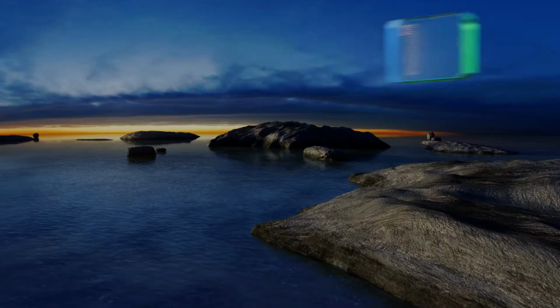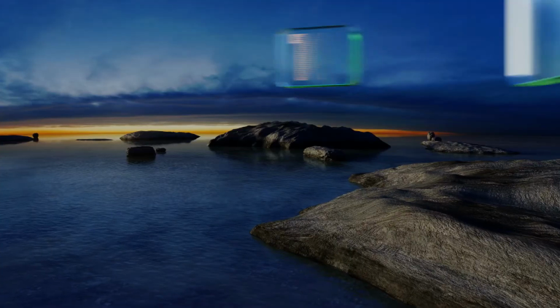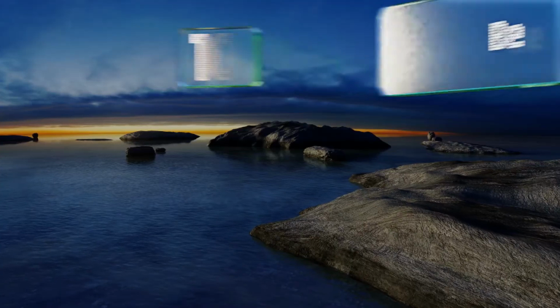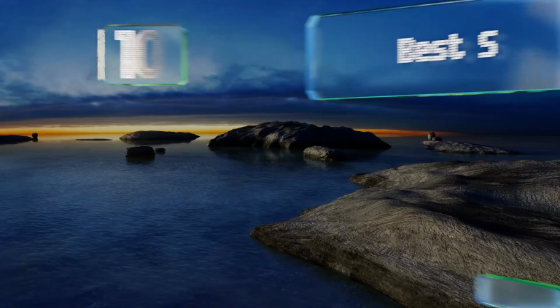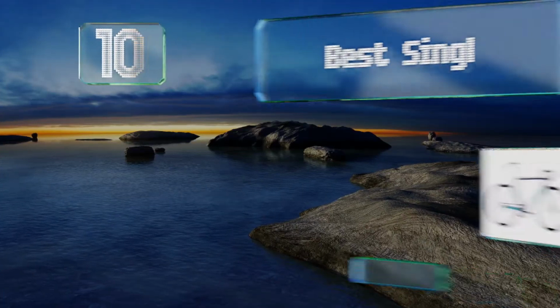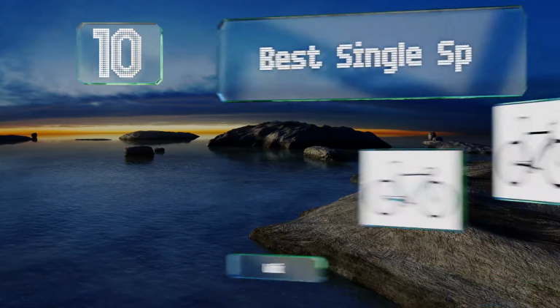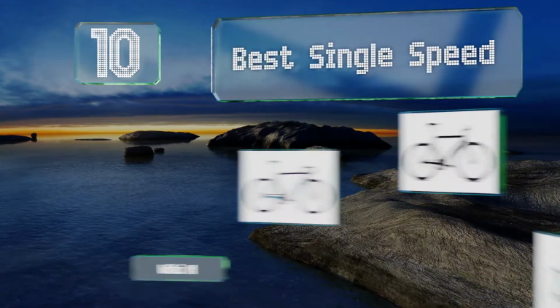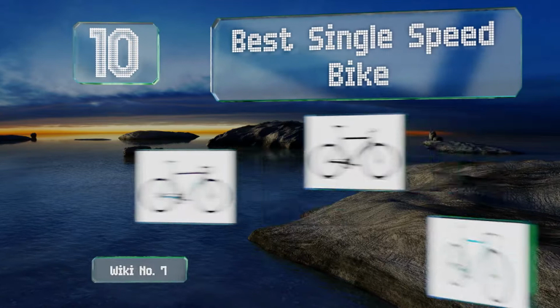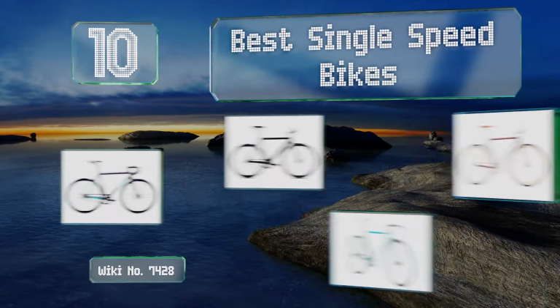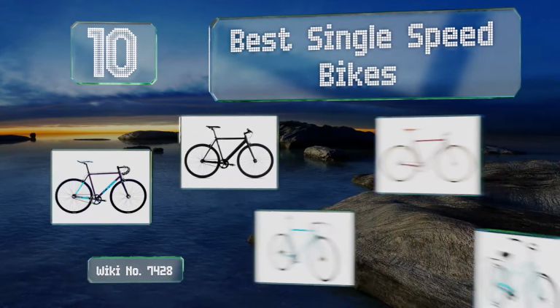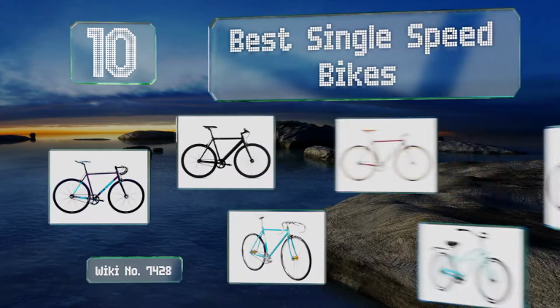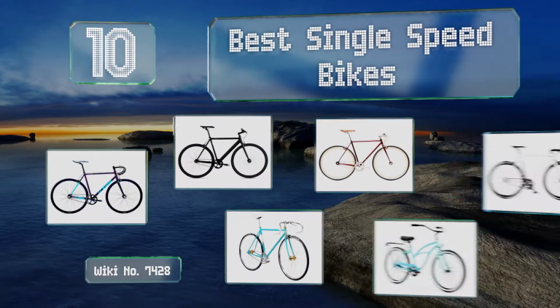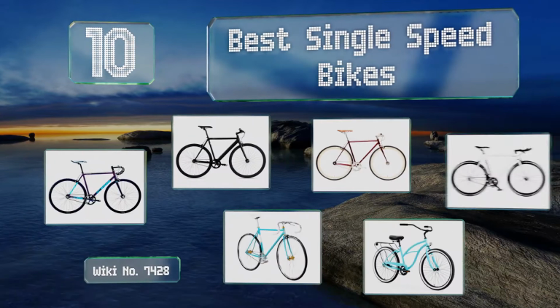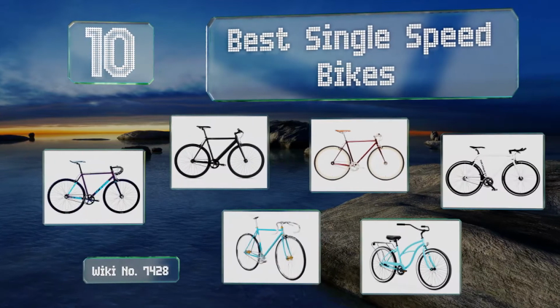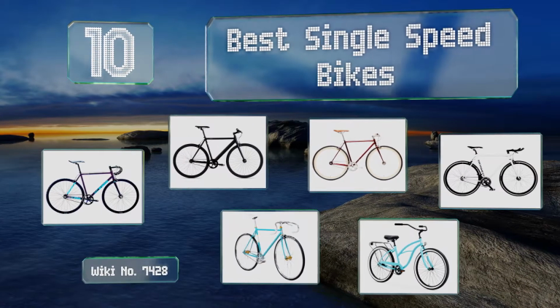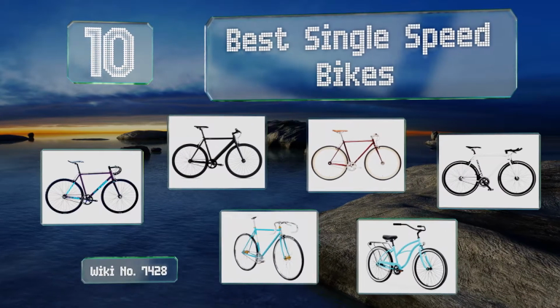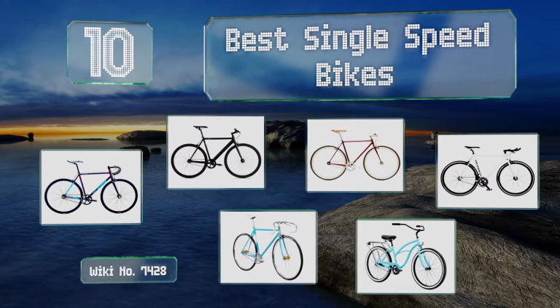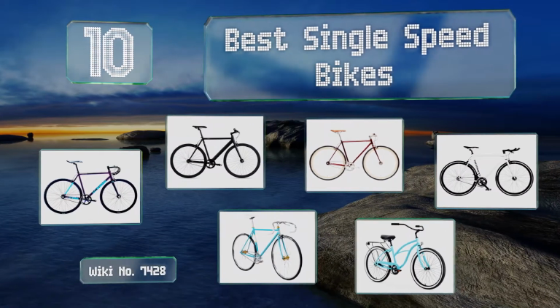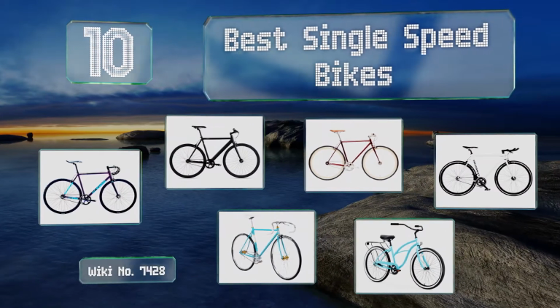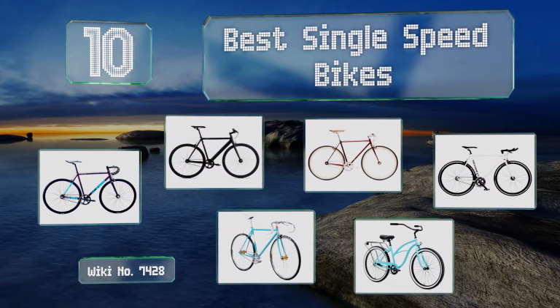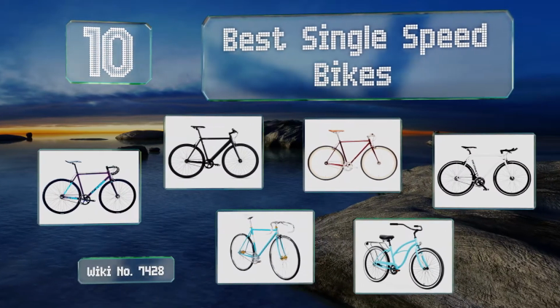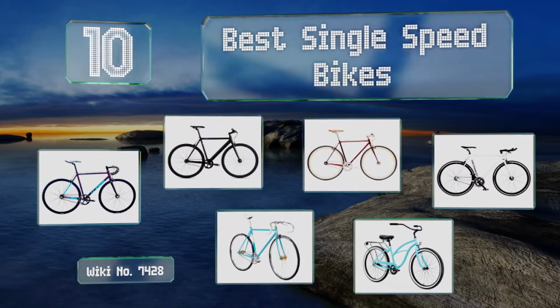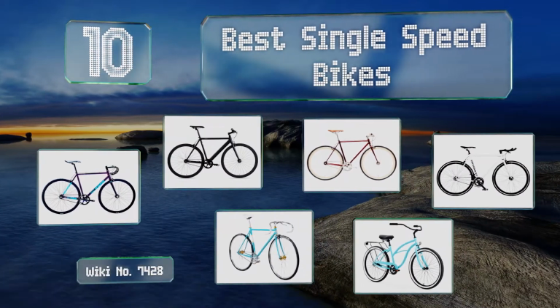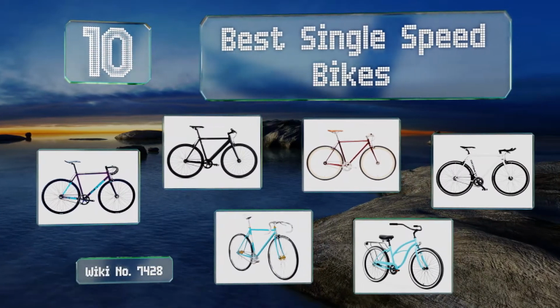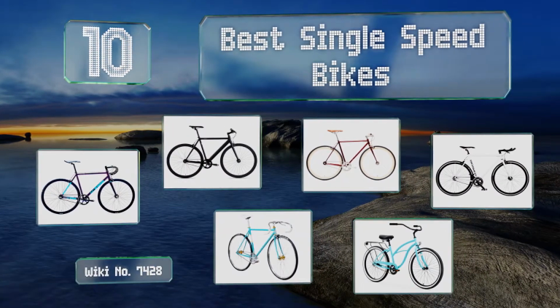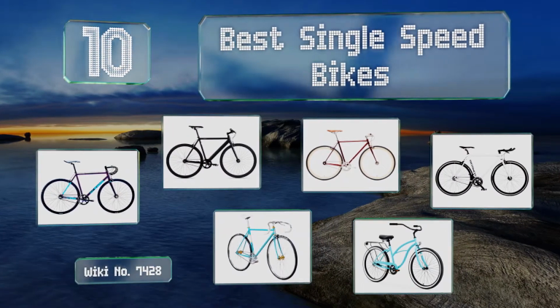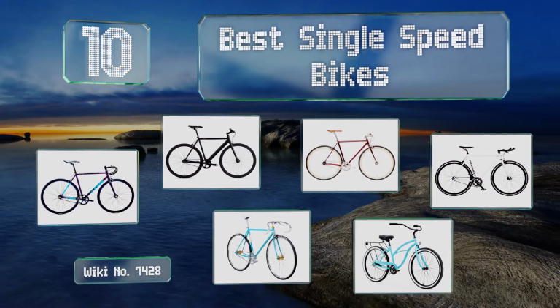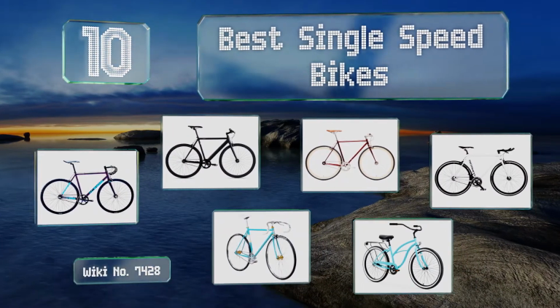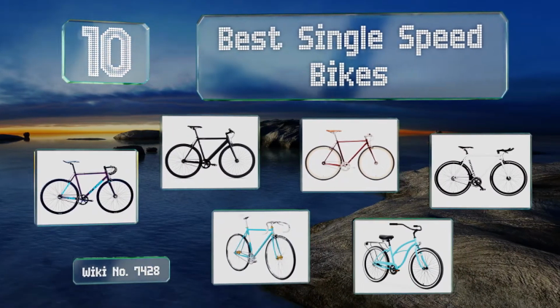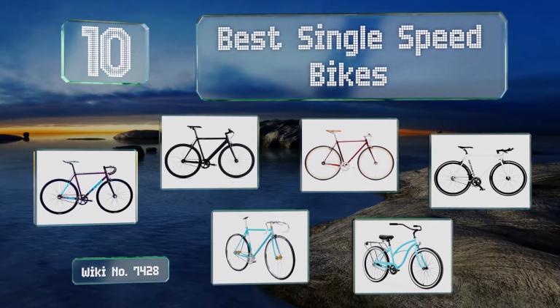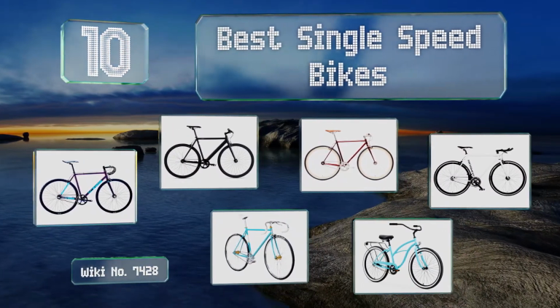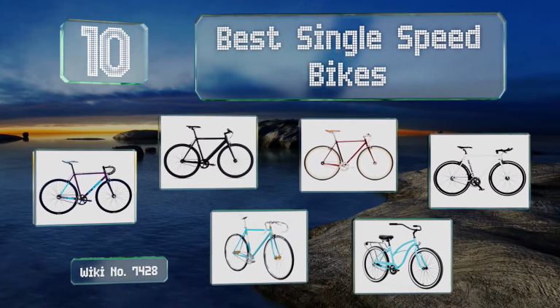Easy Vid presents the 10 best single speed bikes. Let's get started with the list.